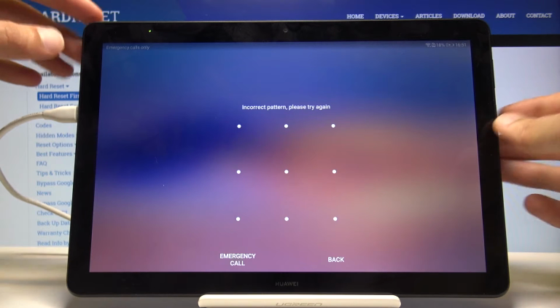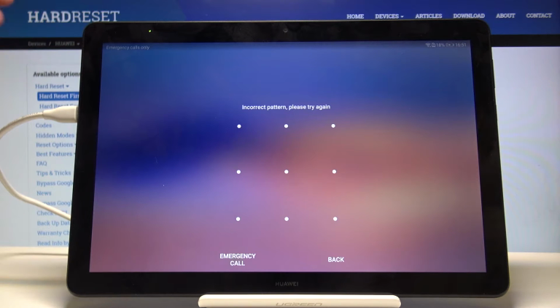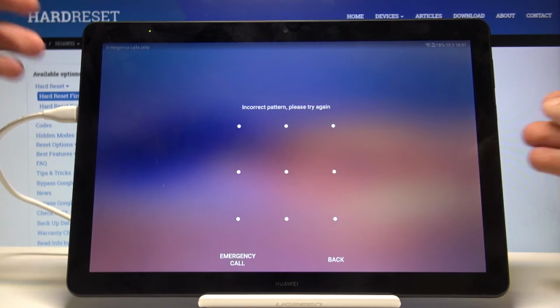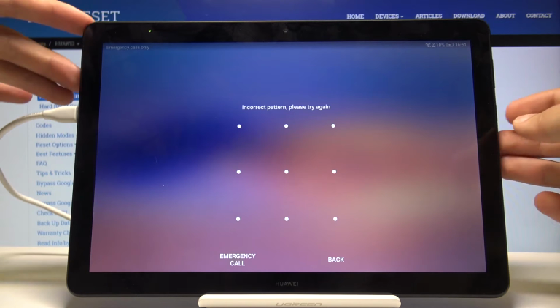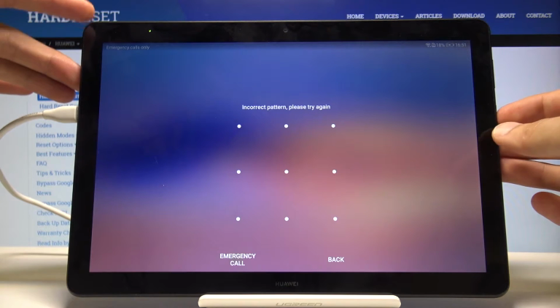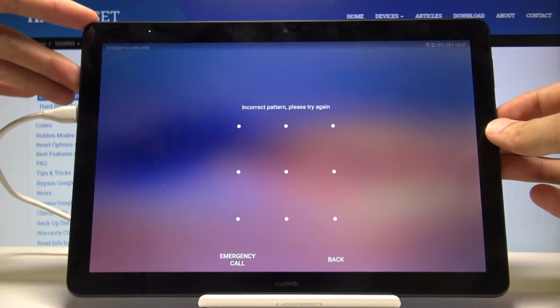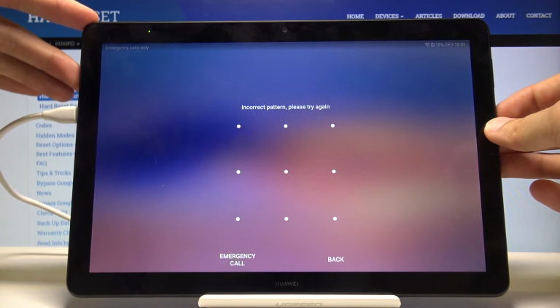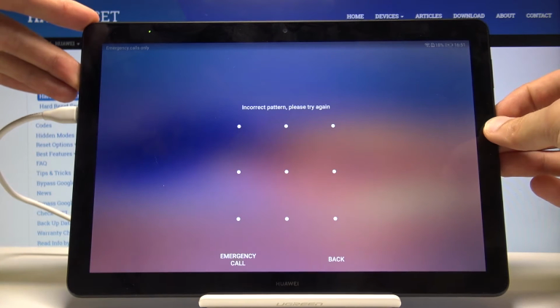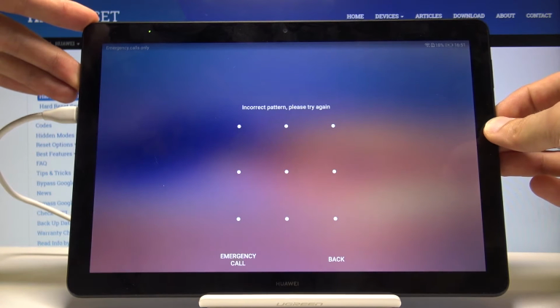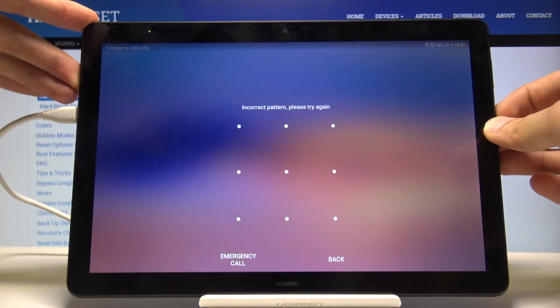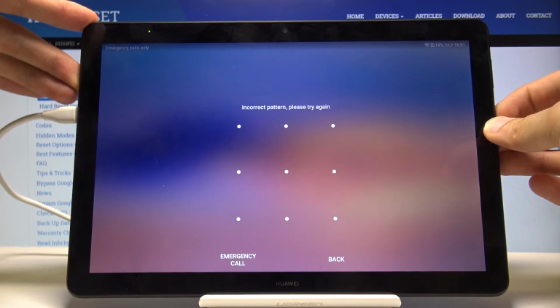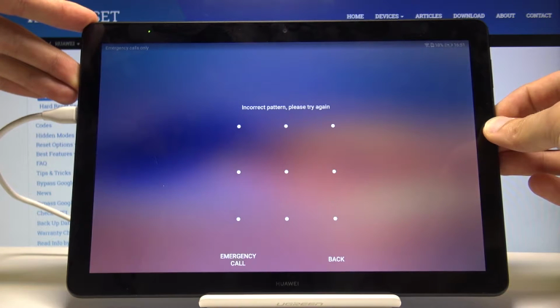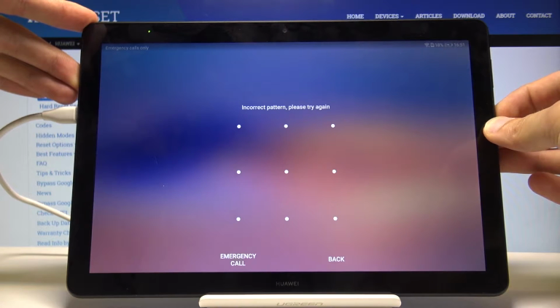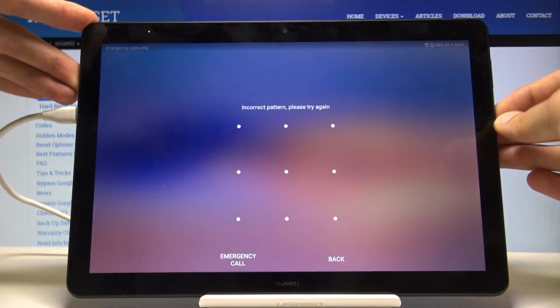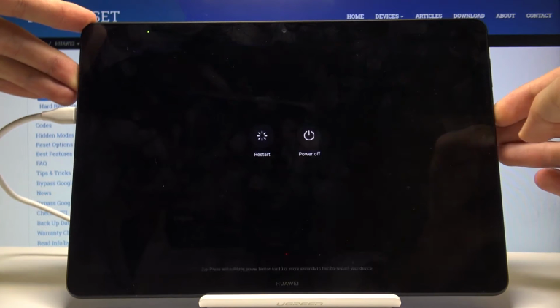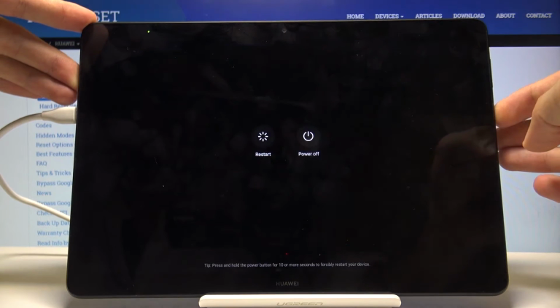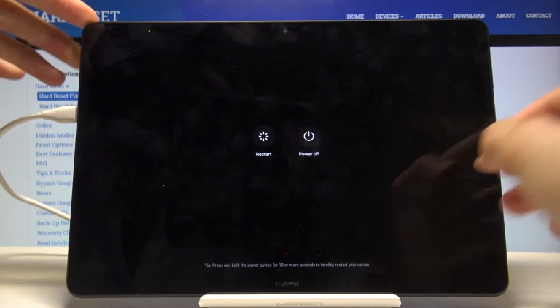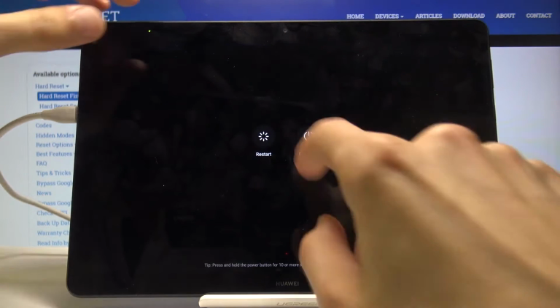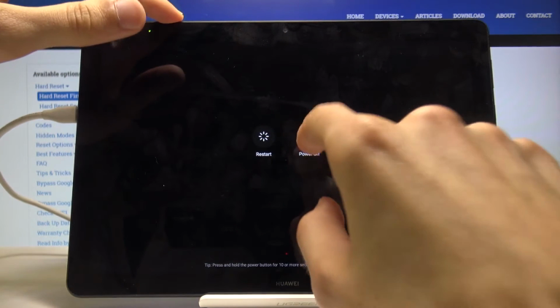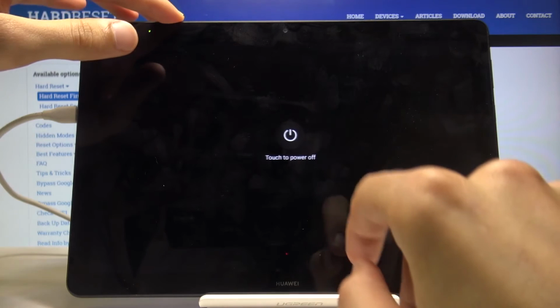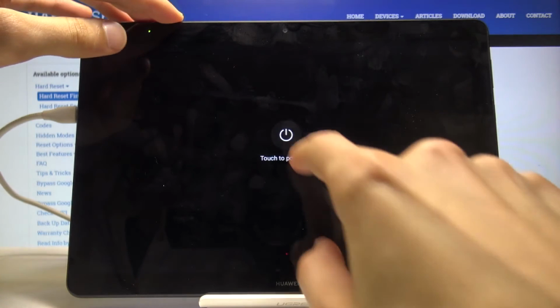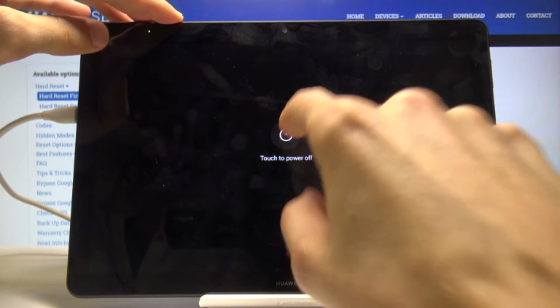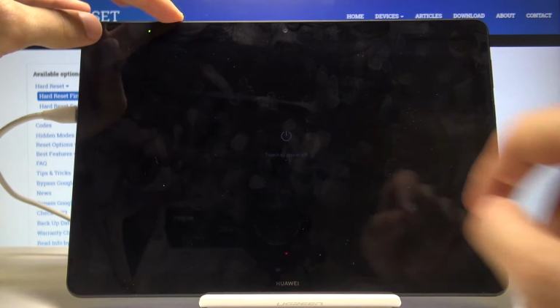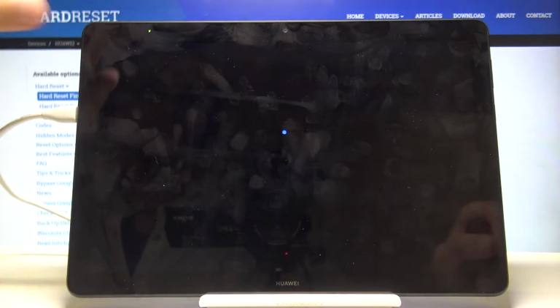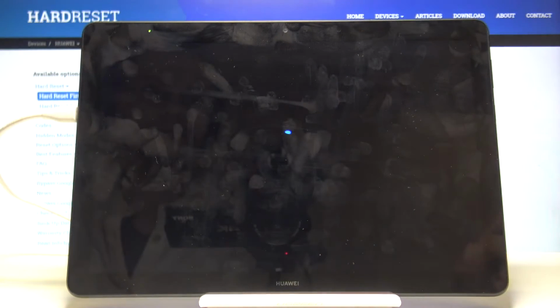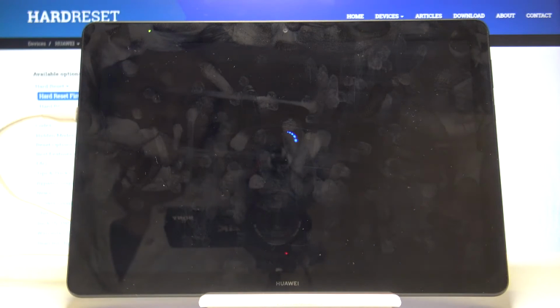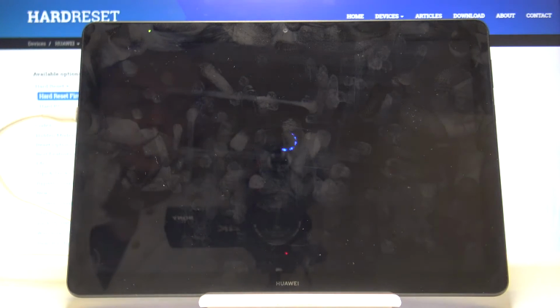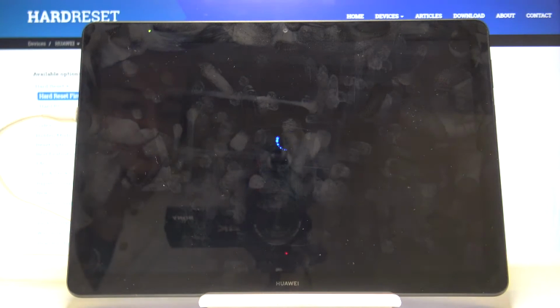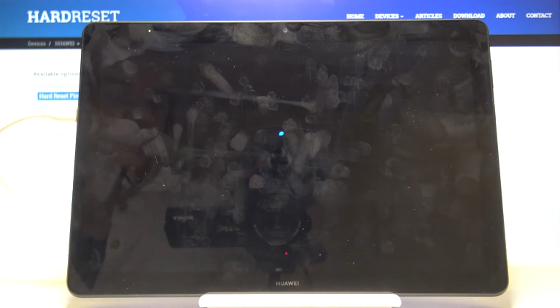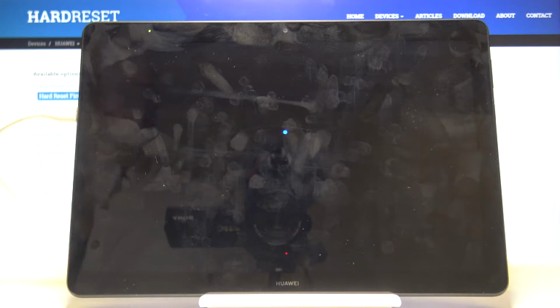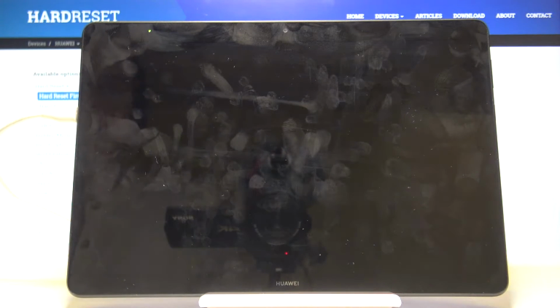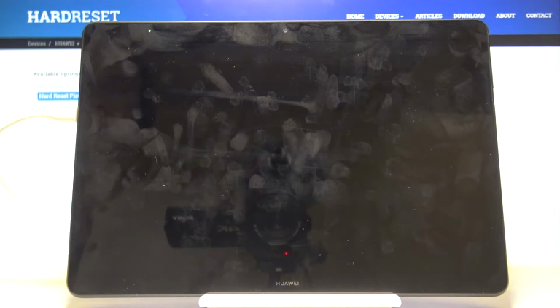What you need to do is just start by powering off the device. Hold the power key and then select power off. Wait for the device to shut off.